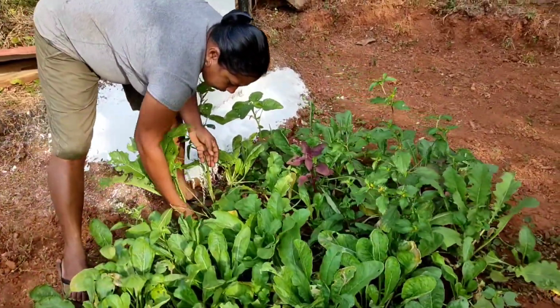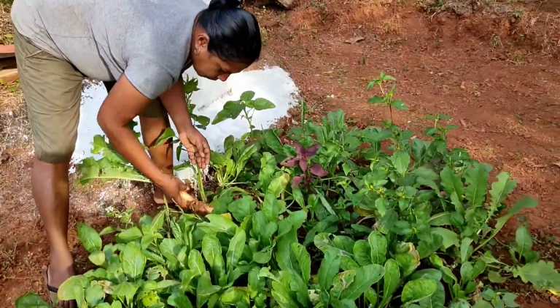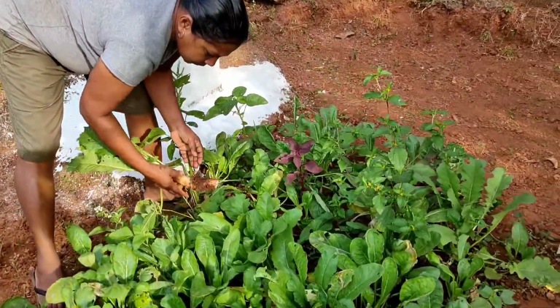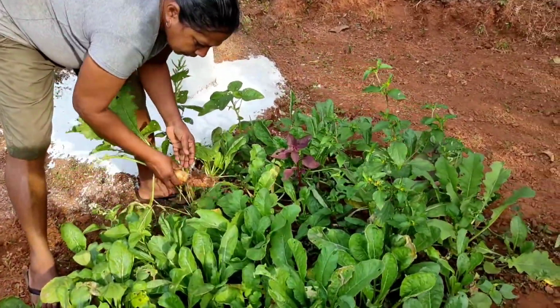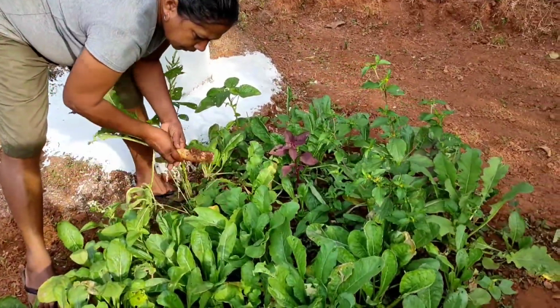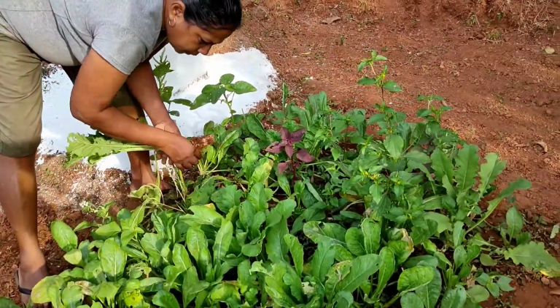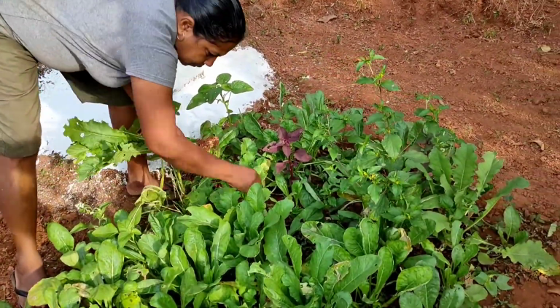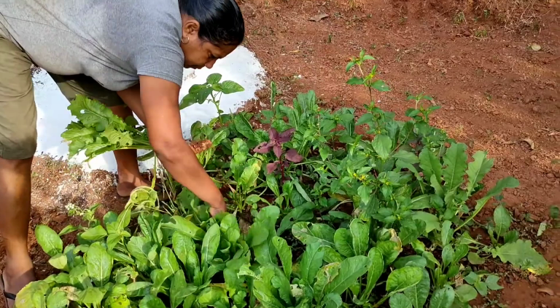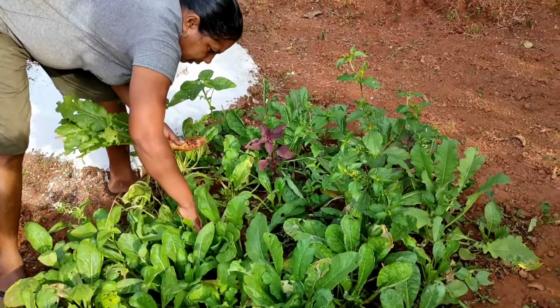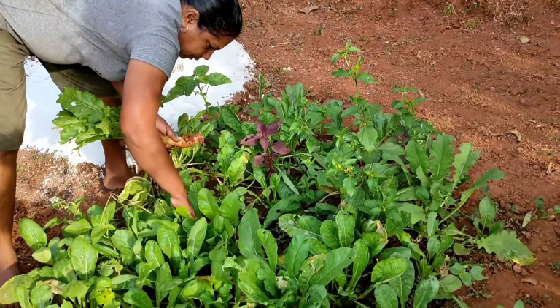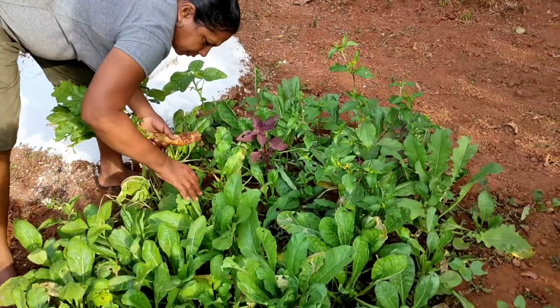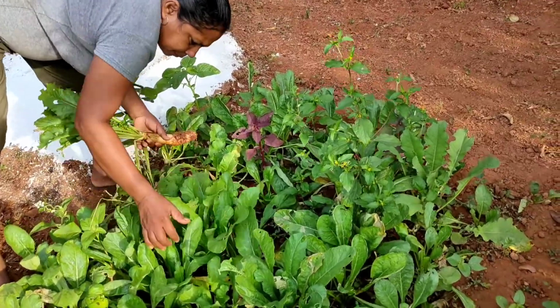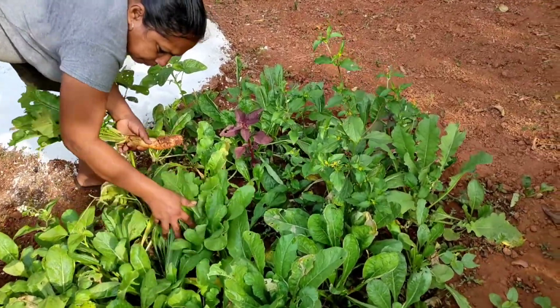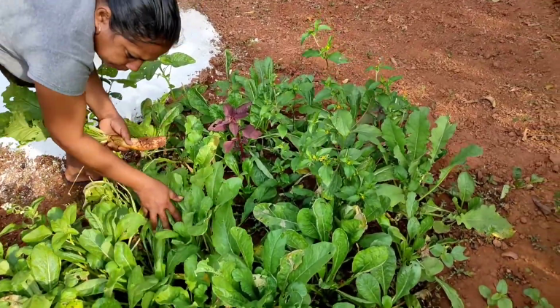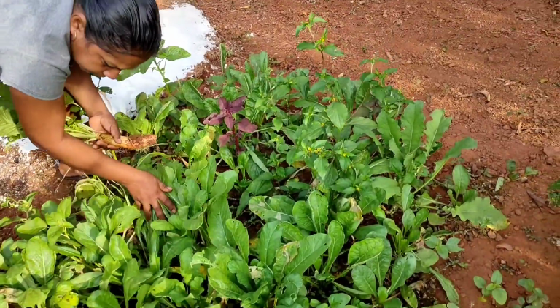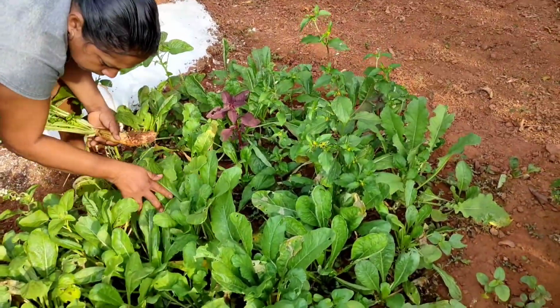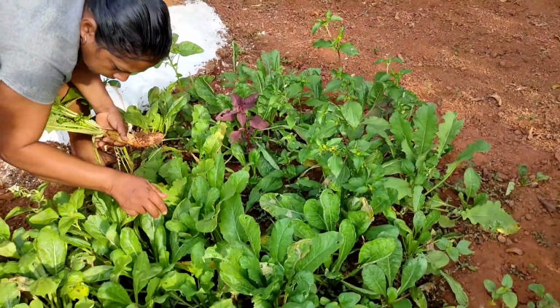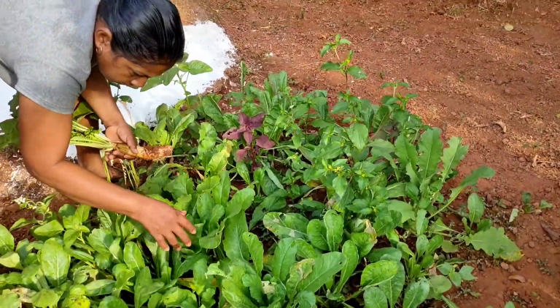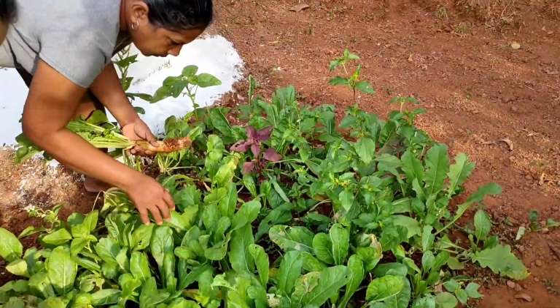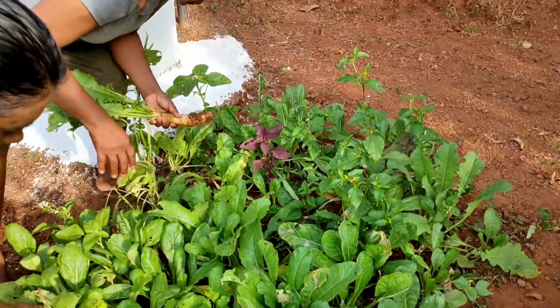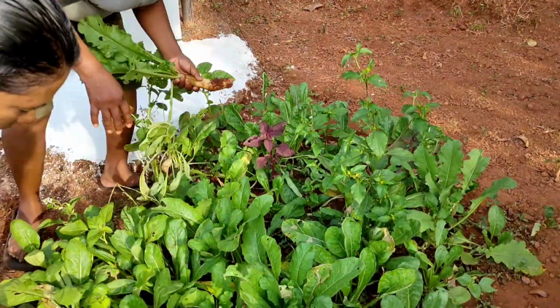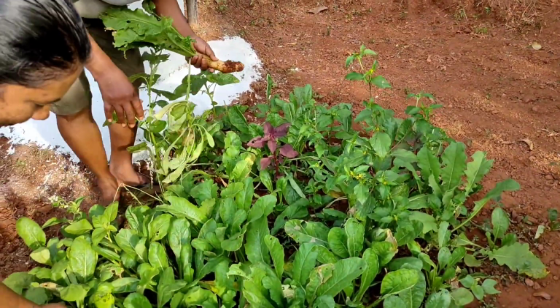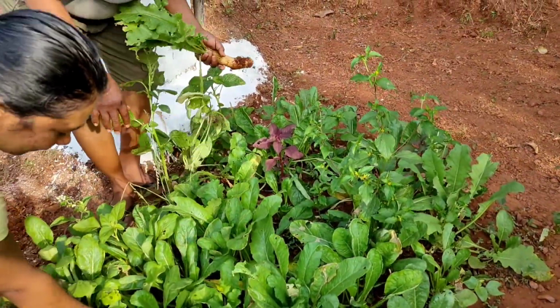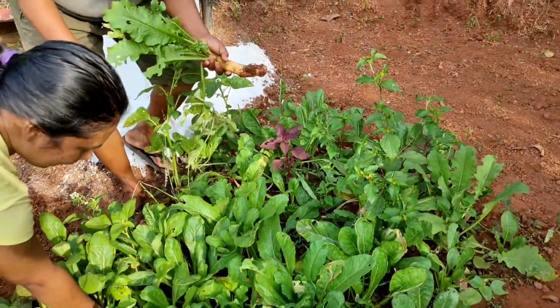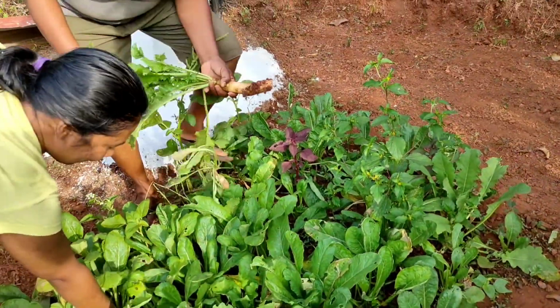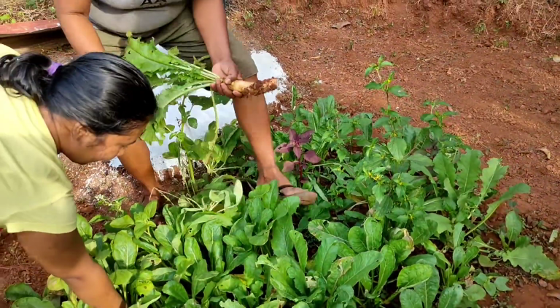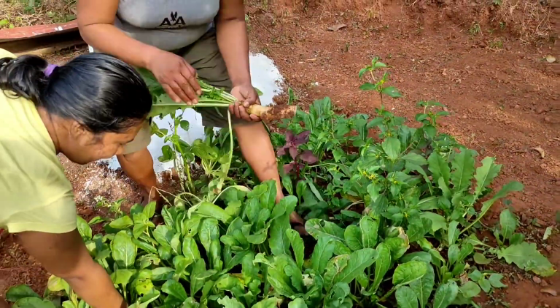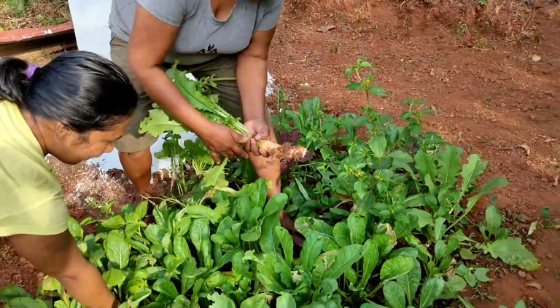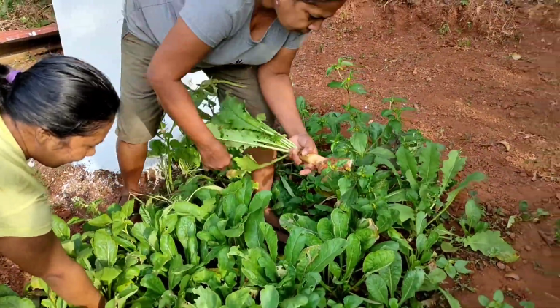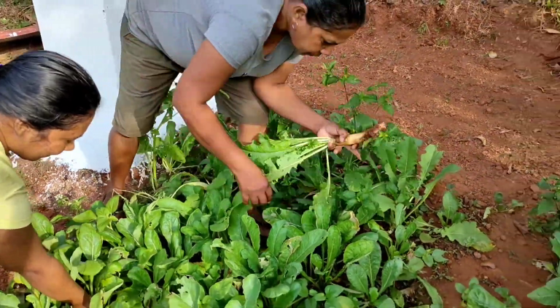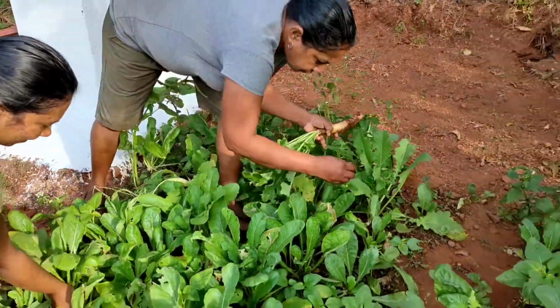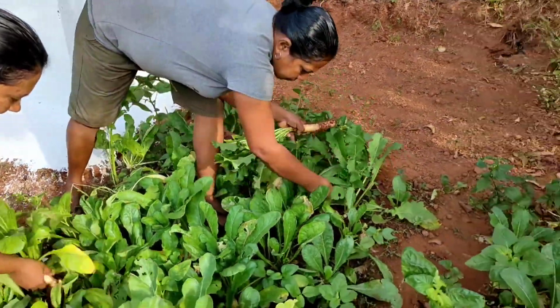This time I had grown radishes and it's the harvest day, so let's begin the harvesting.